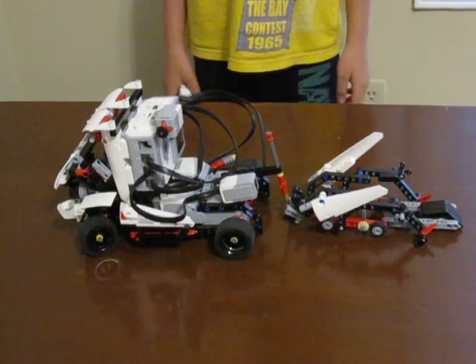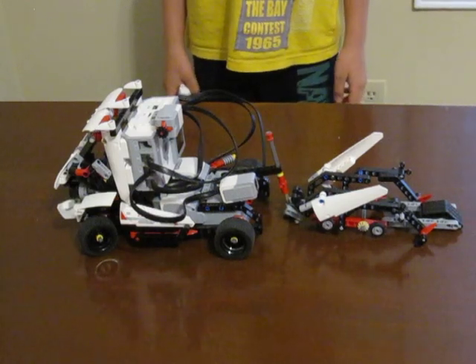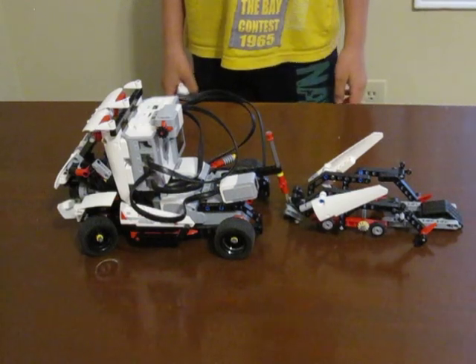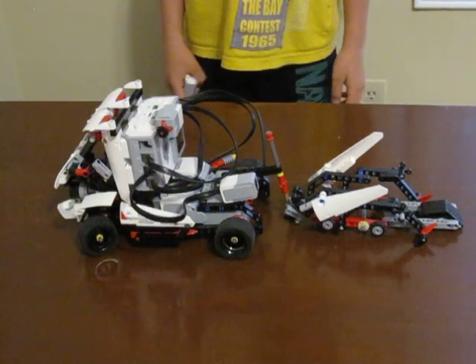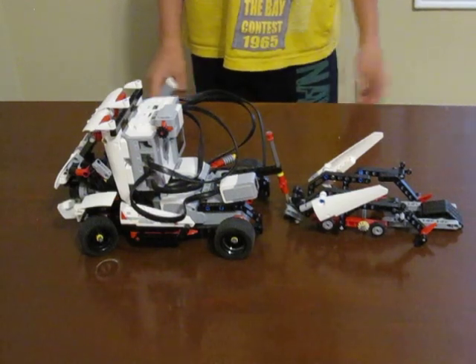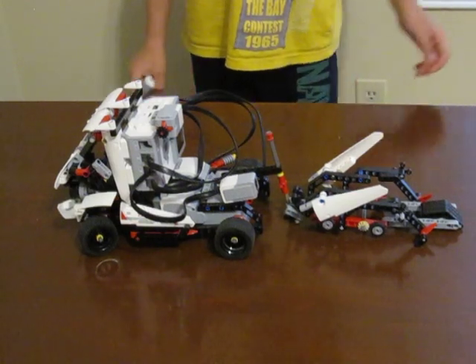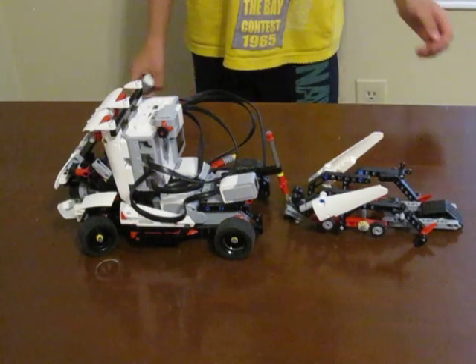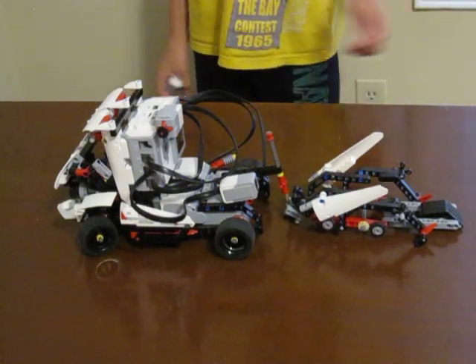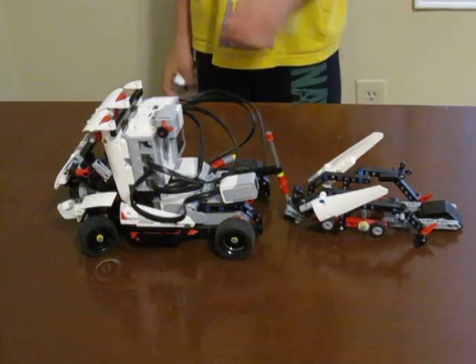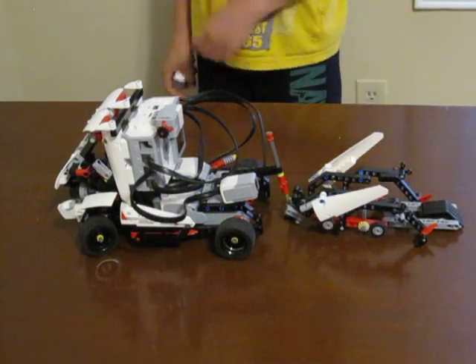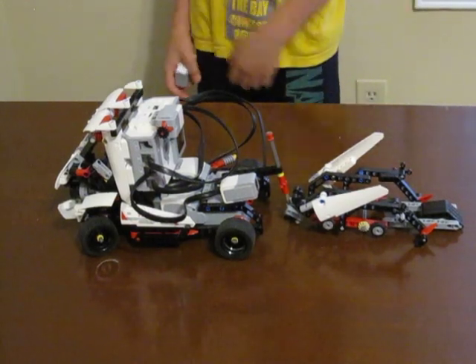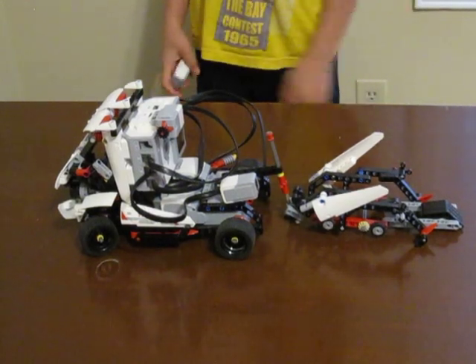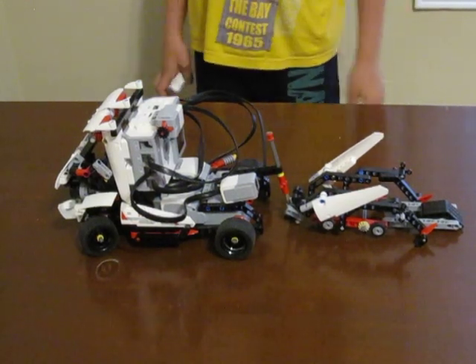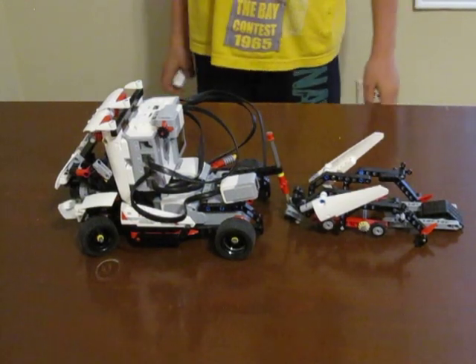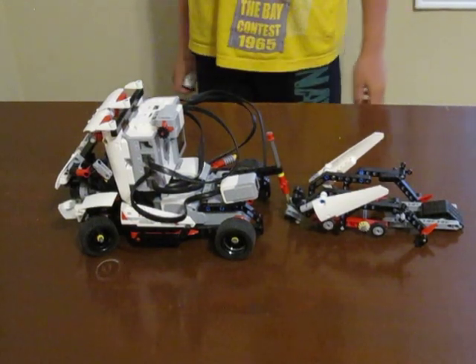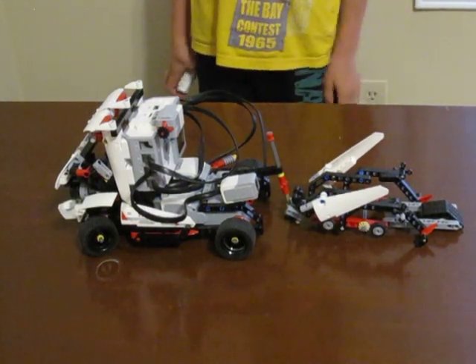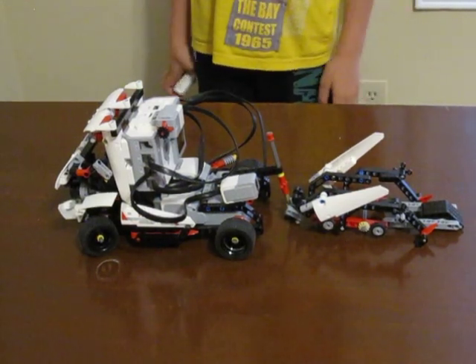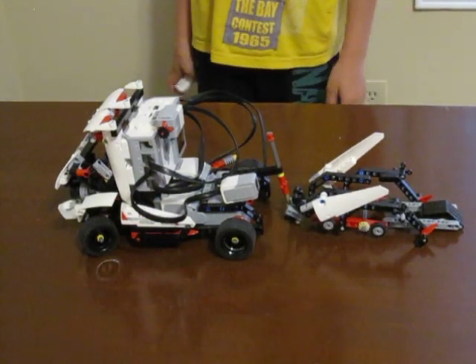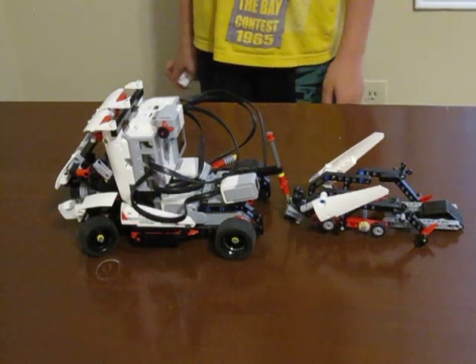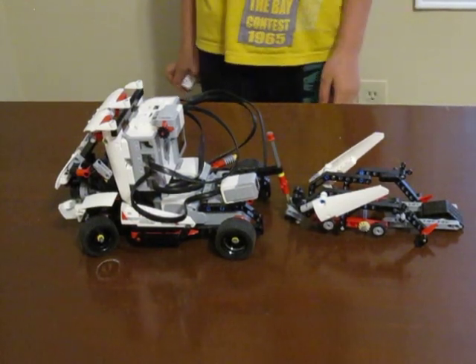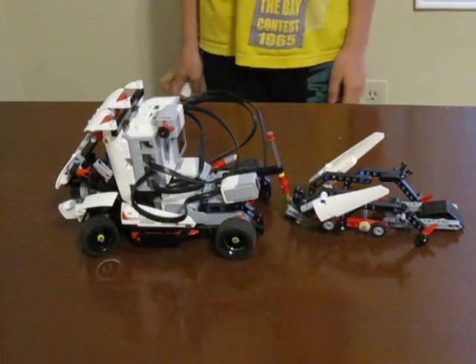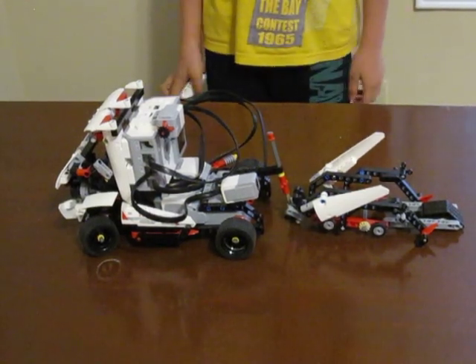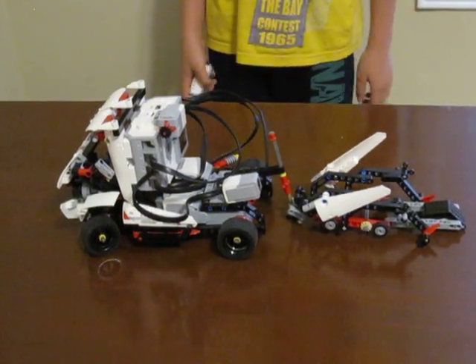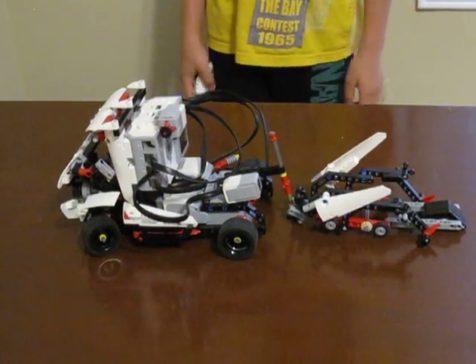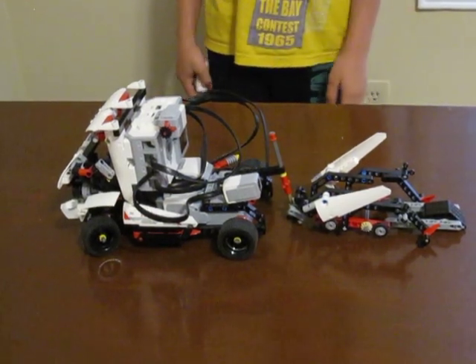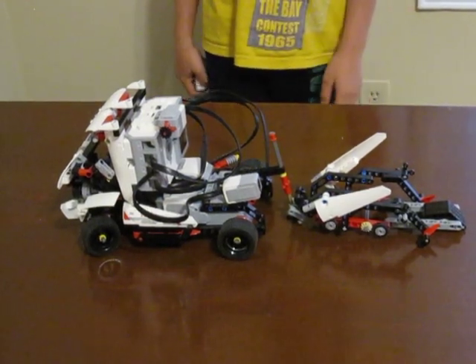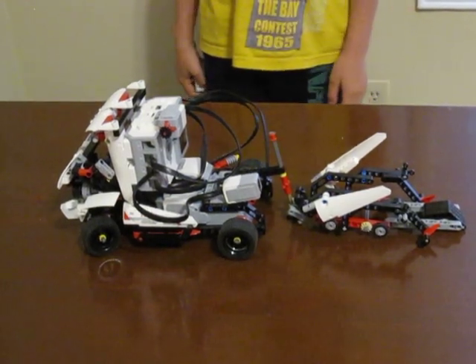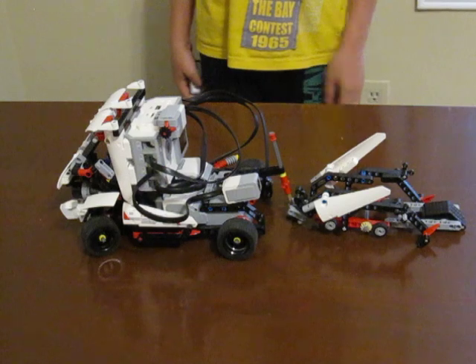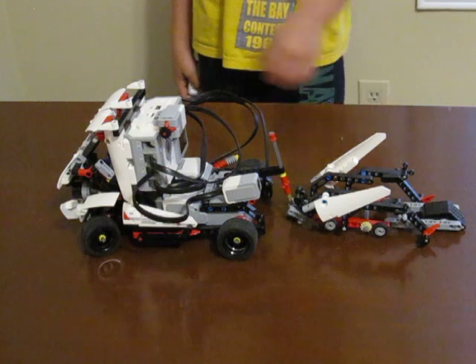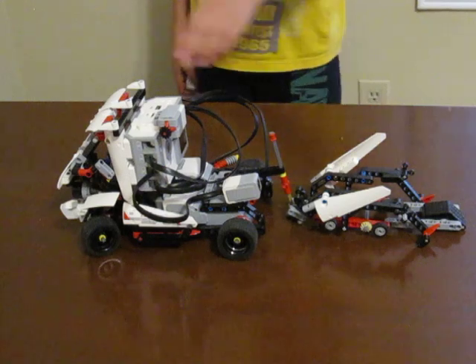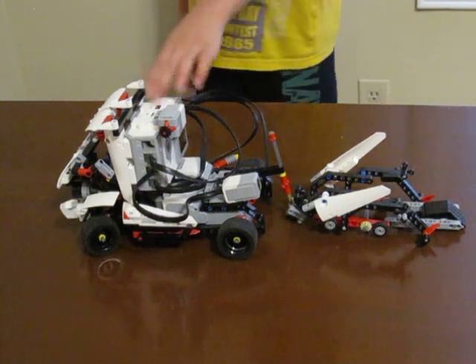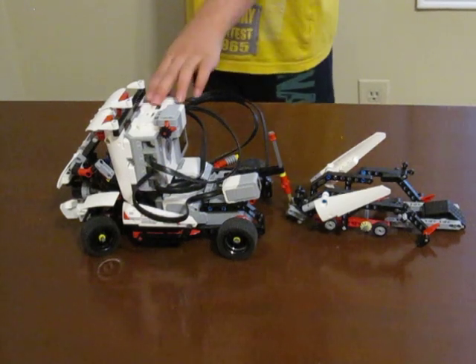Hello, and today I'm going to introduce to you Mindstorm EV3 Racetrack.